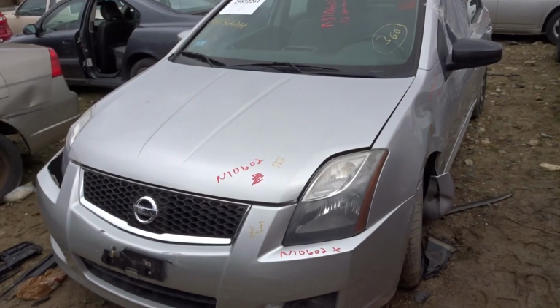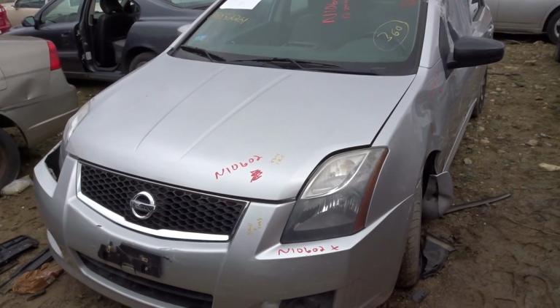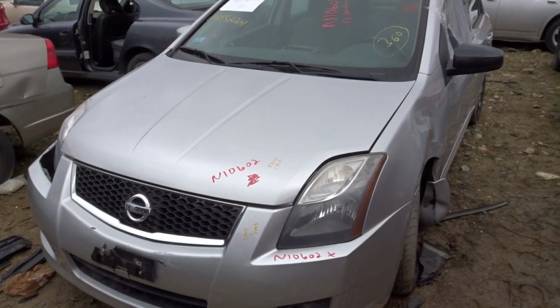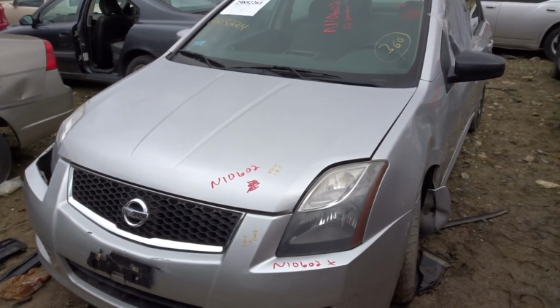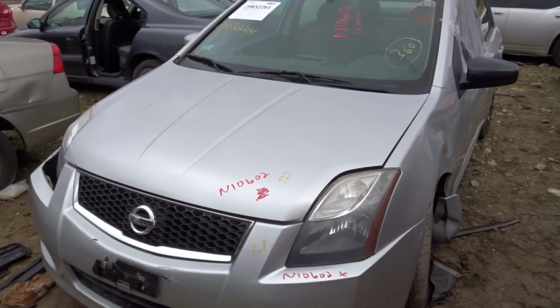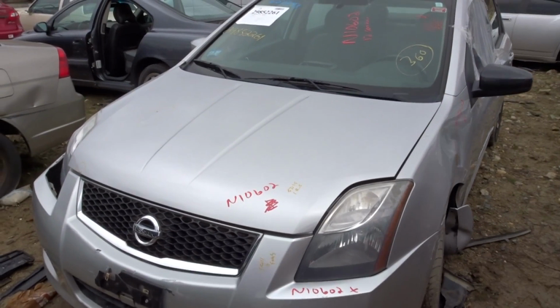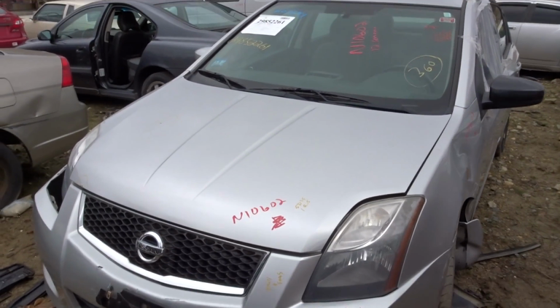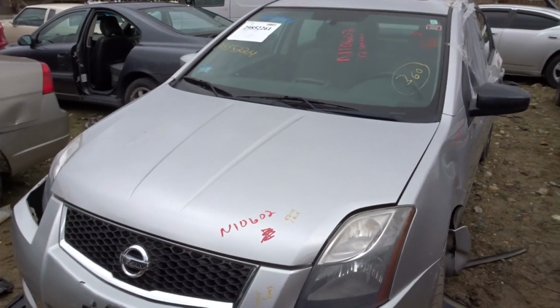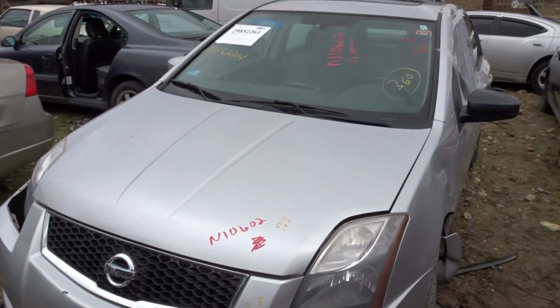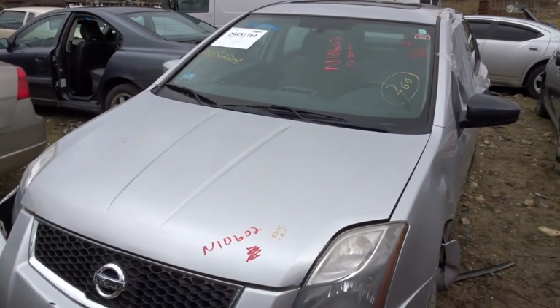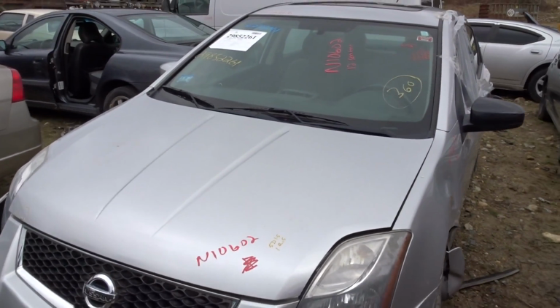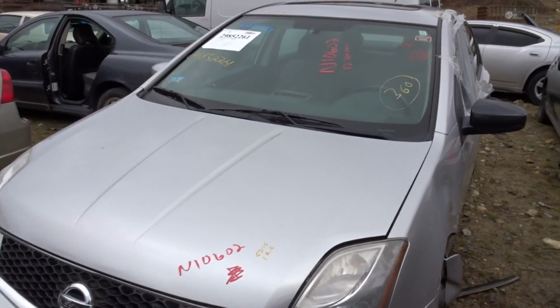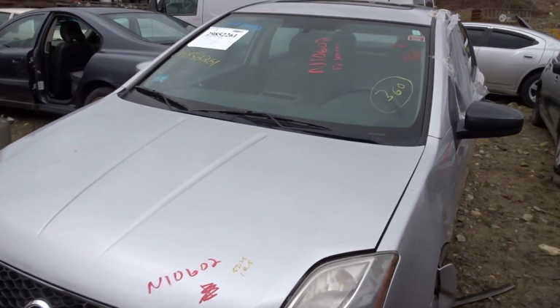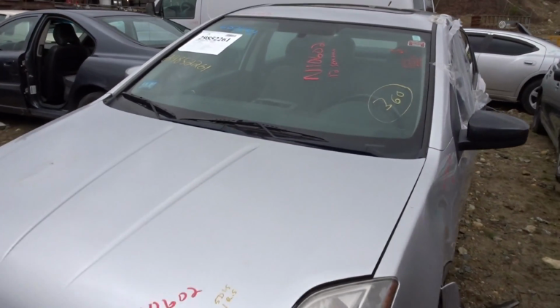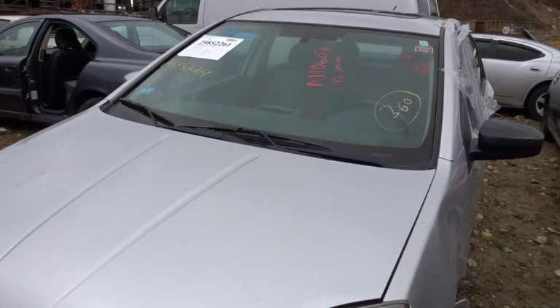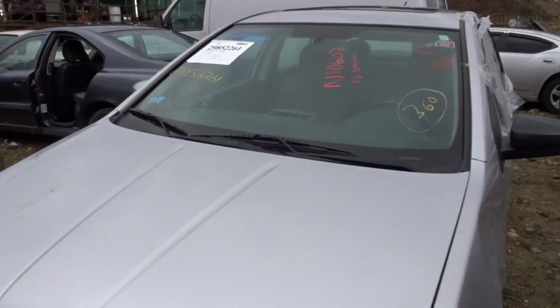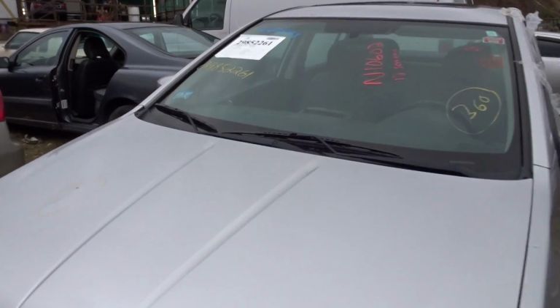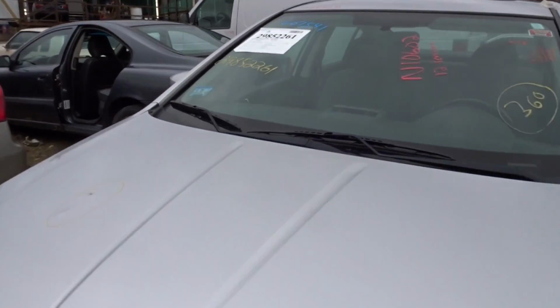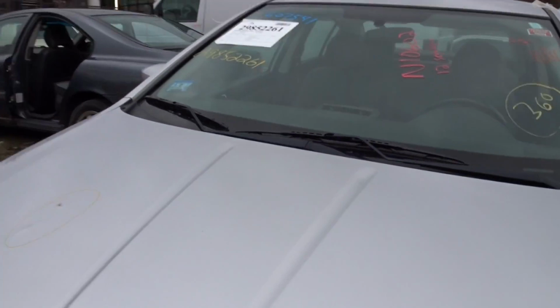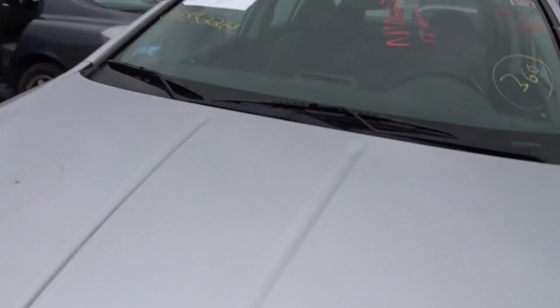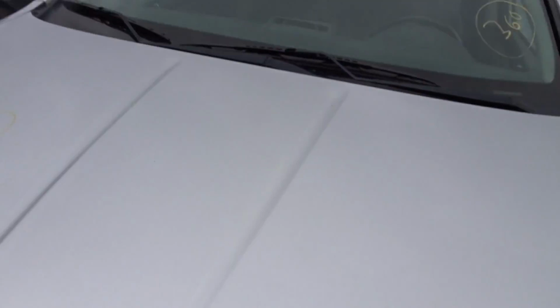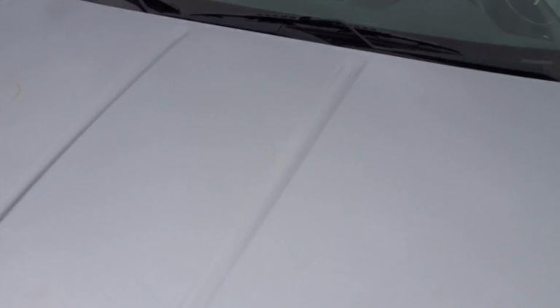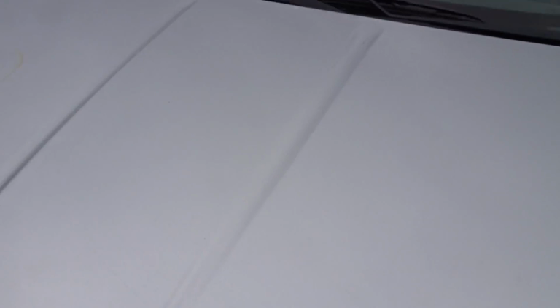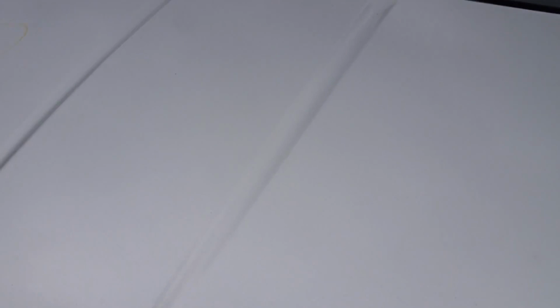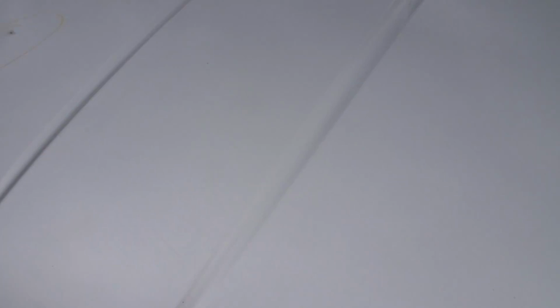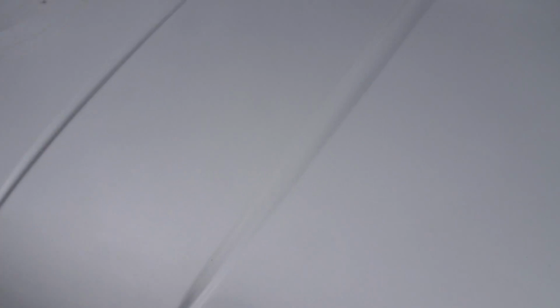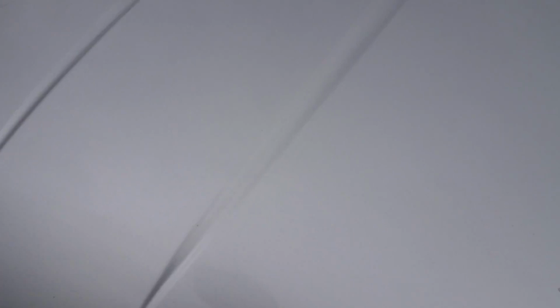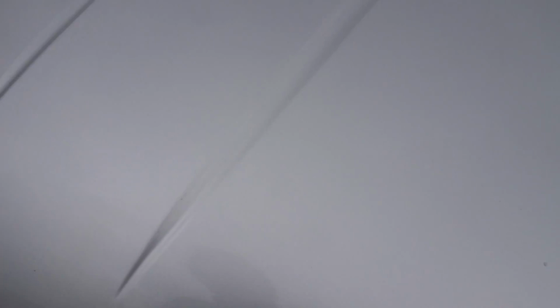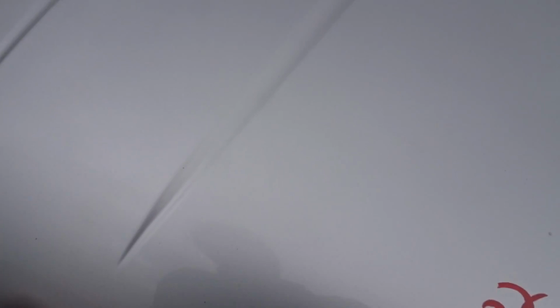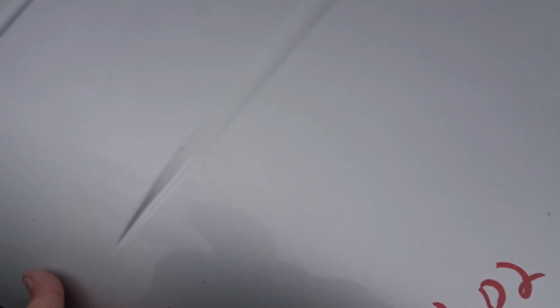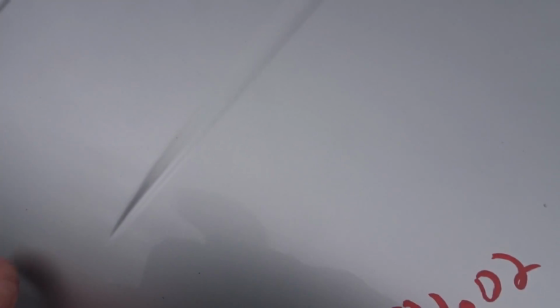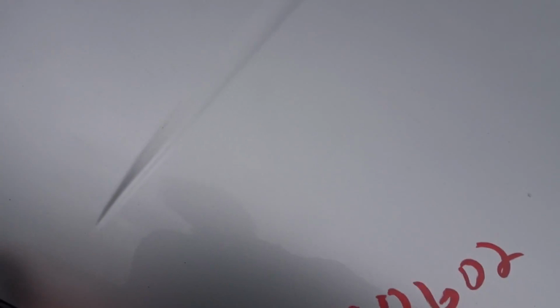Here we are. They got a 2012 Sentra with 73k — low miles, runs great.